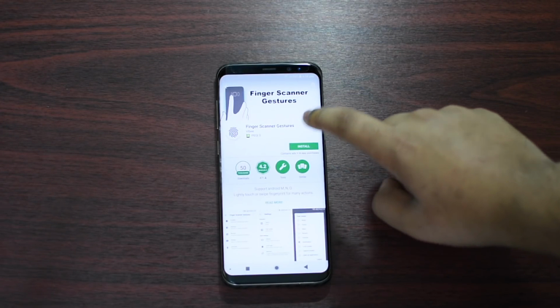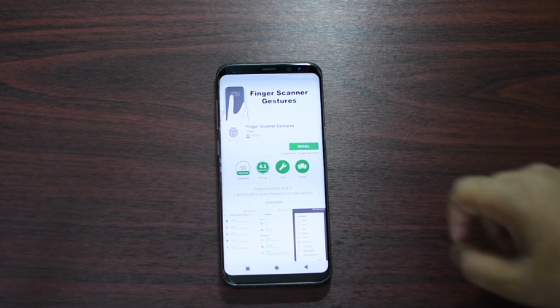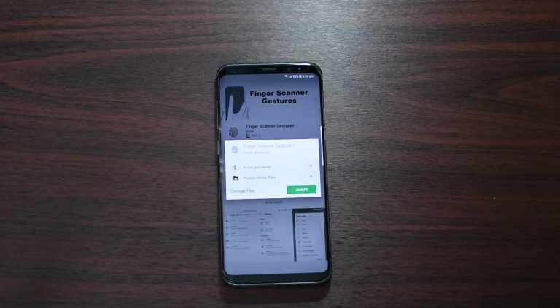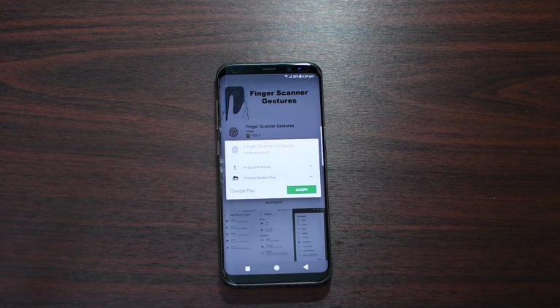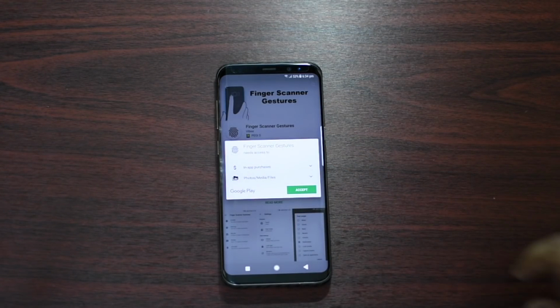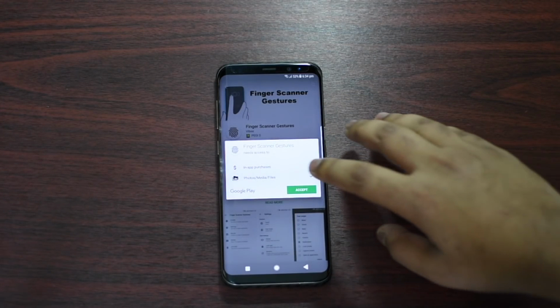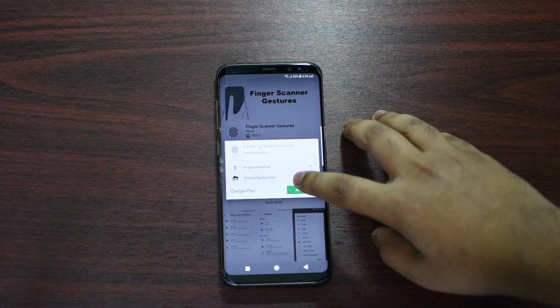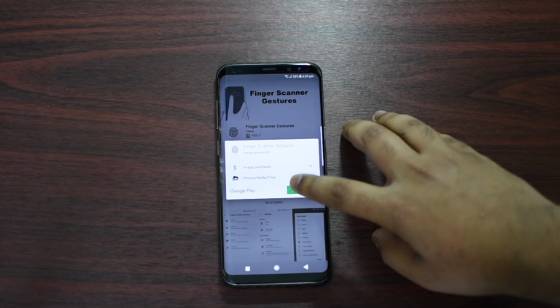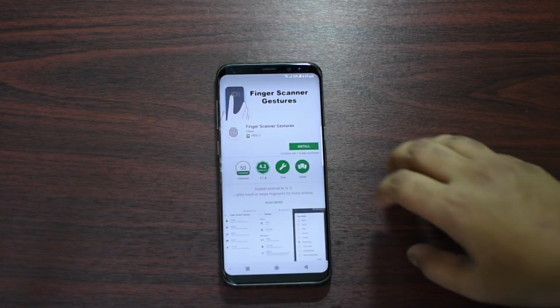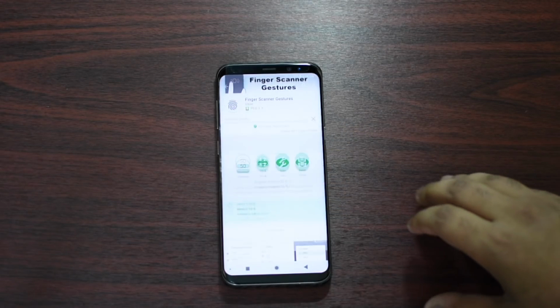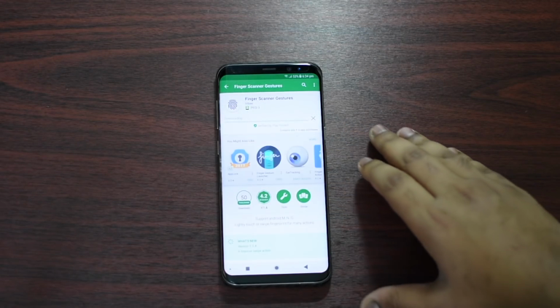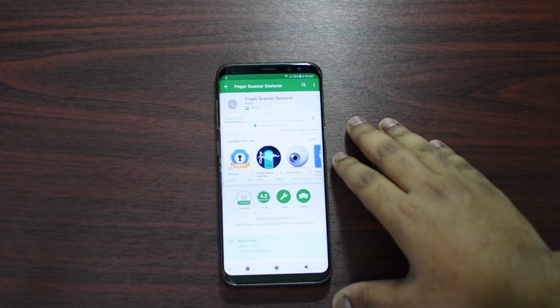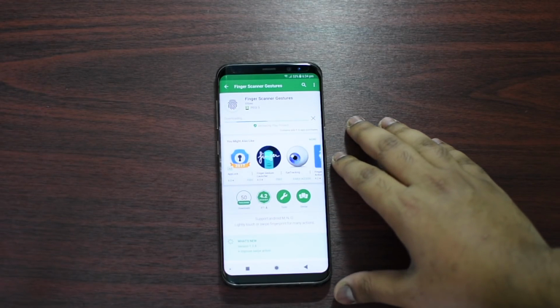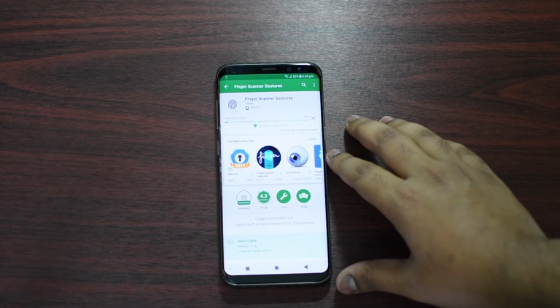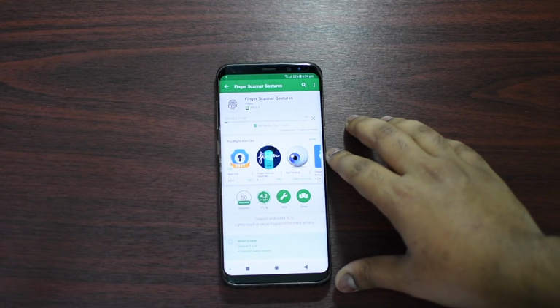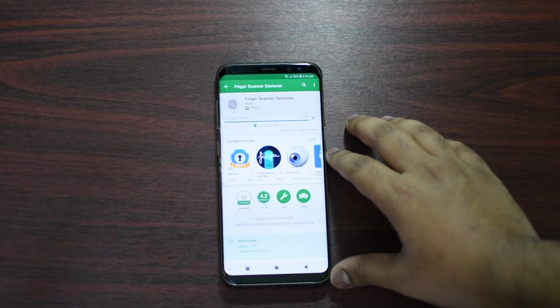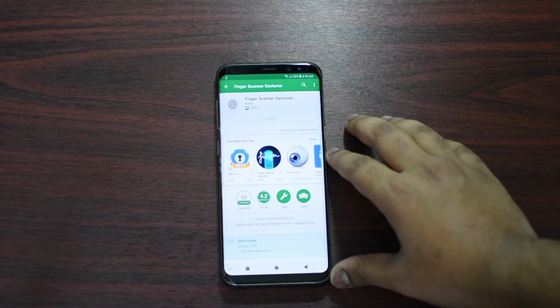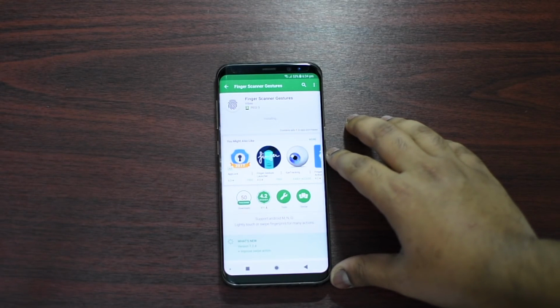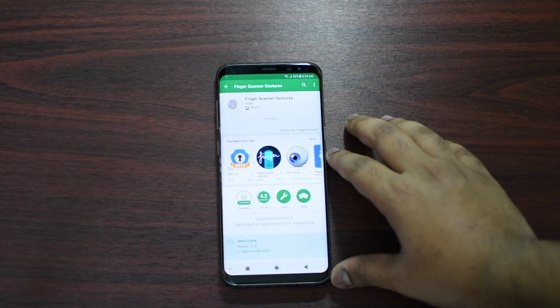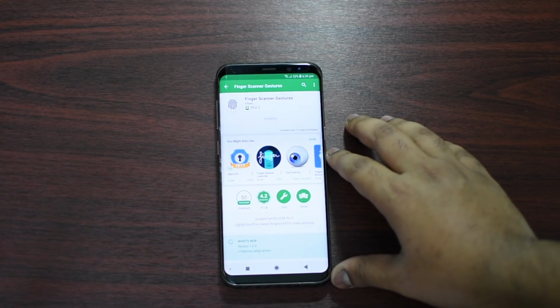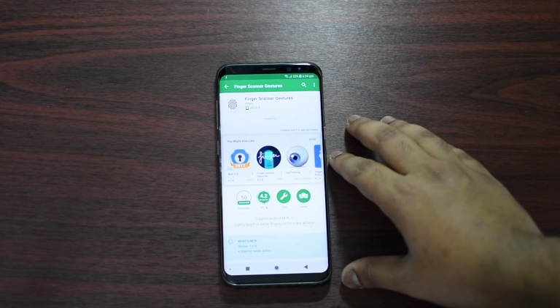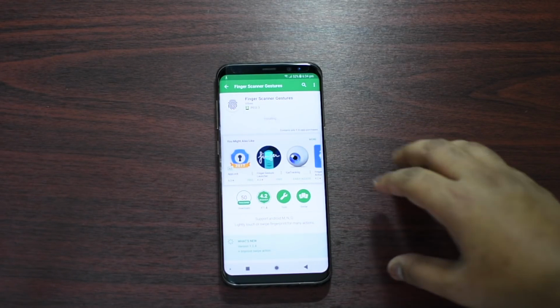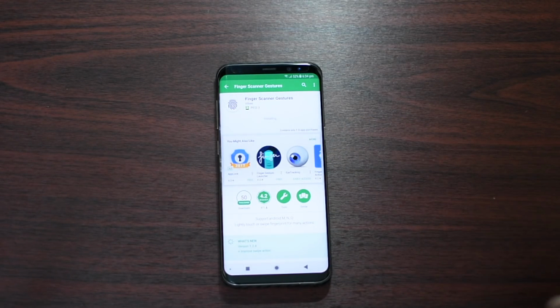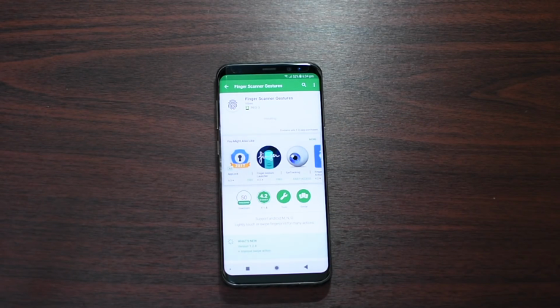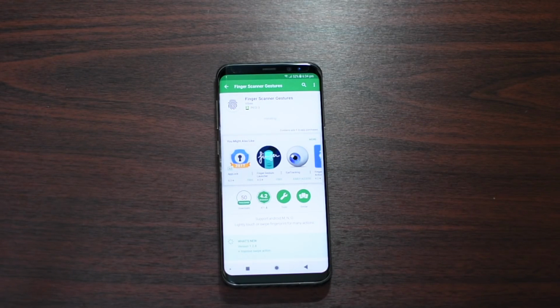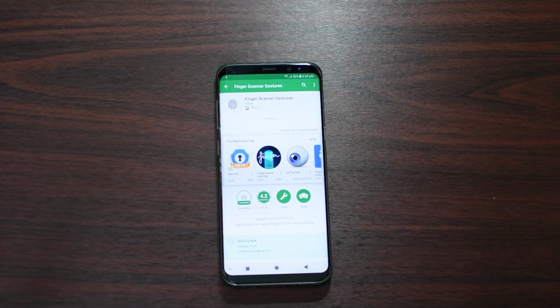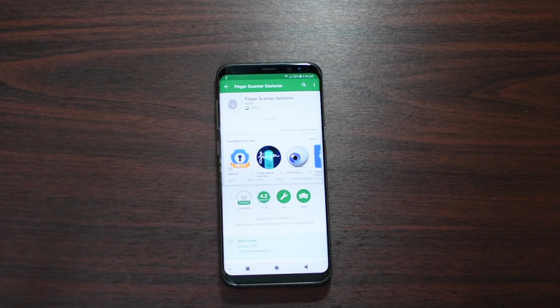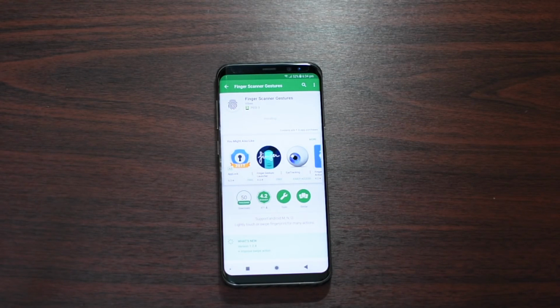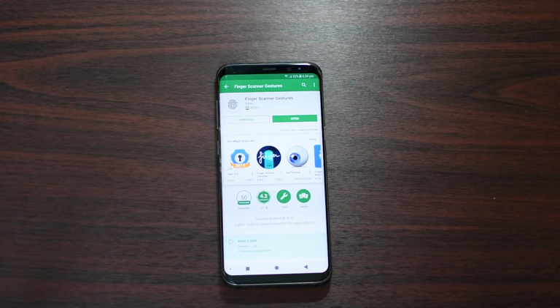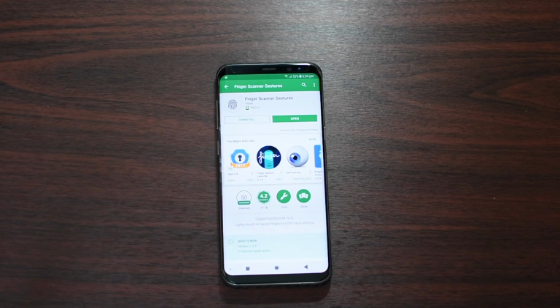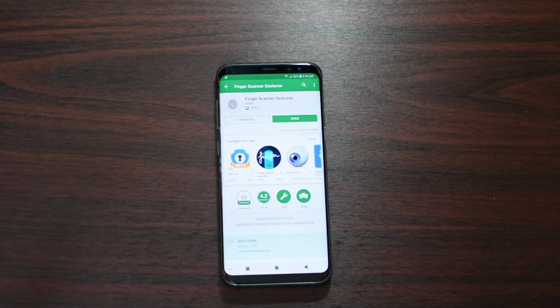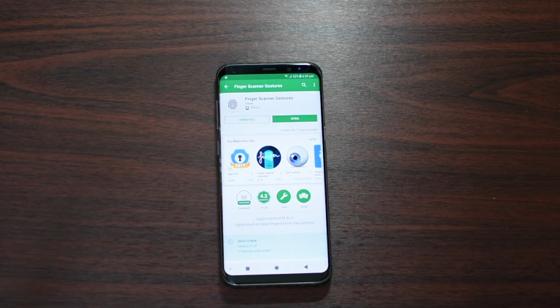First up, download this application — the link is going to be in the description below, otherwise you can just type it up and you can find it.